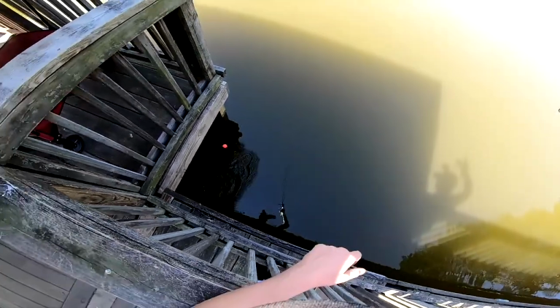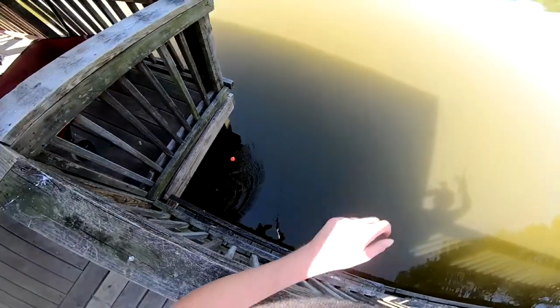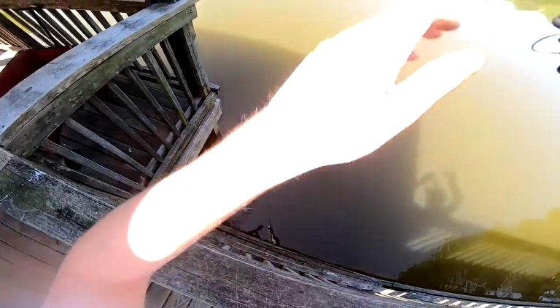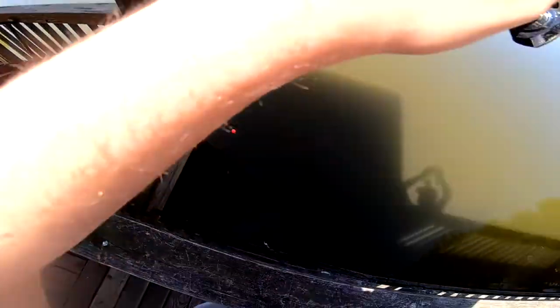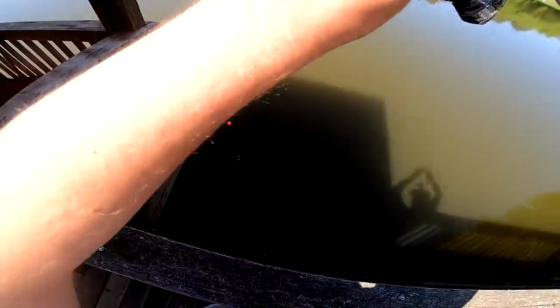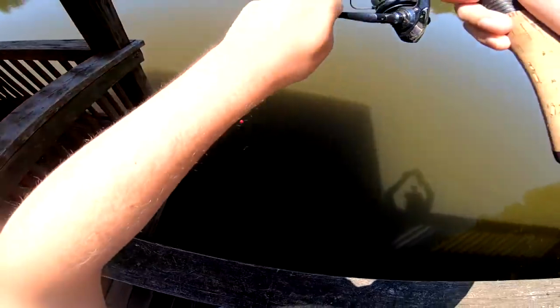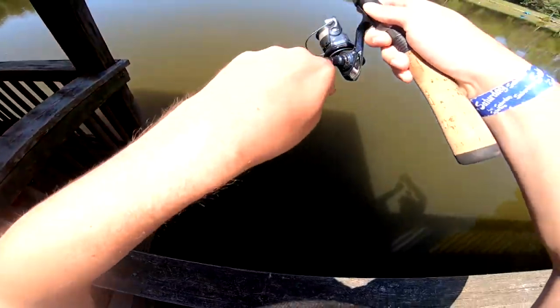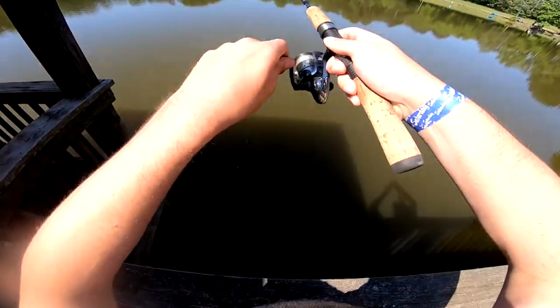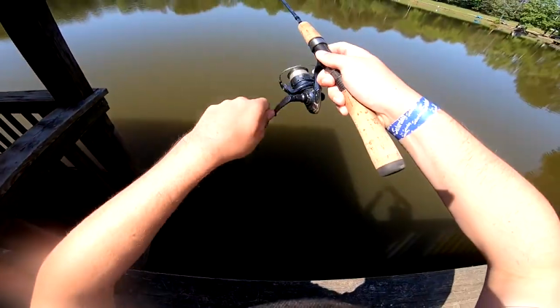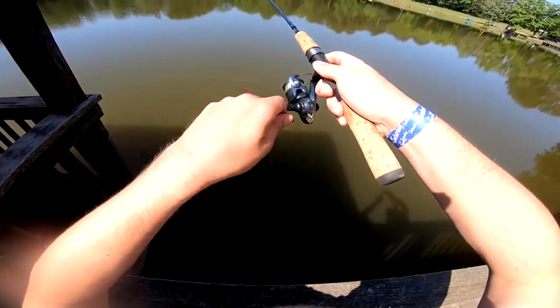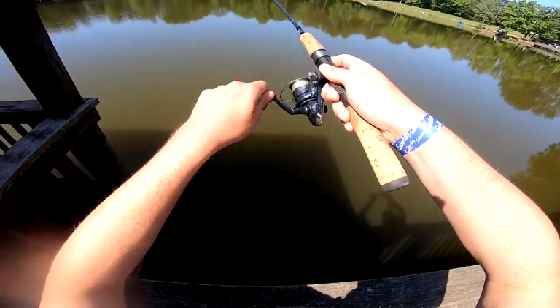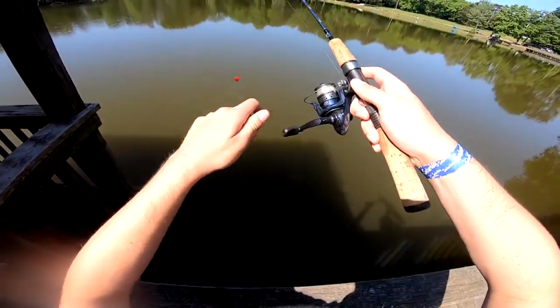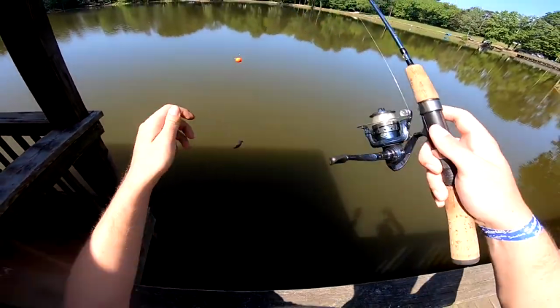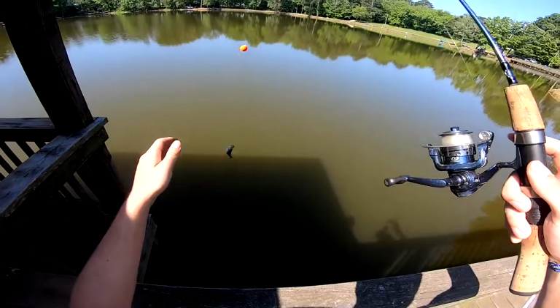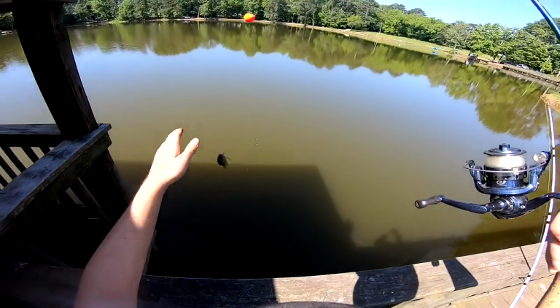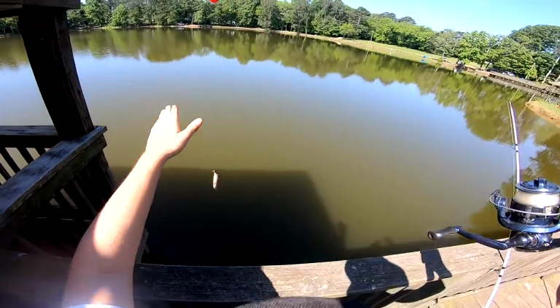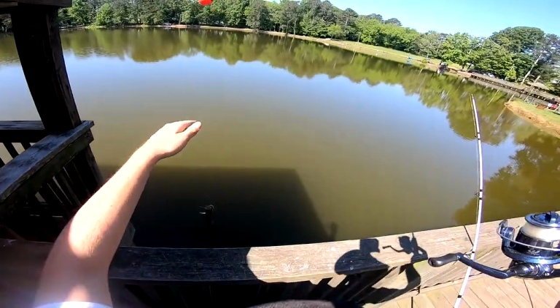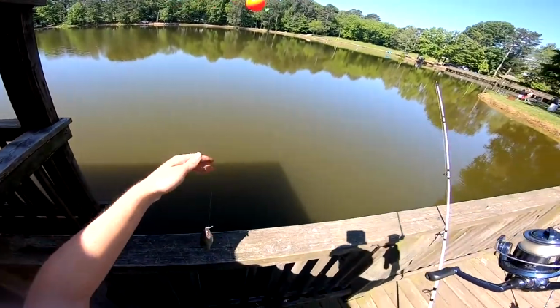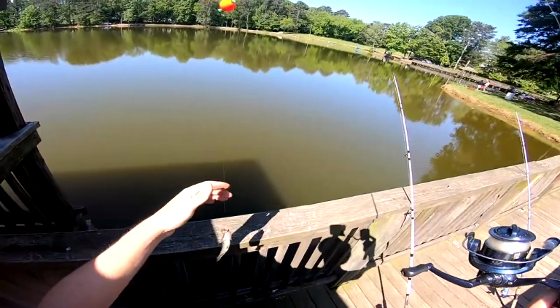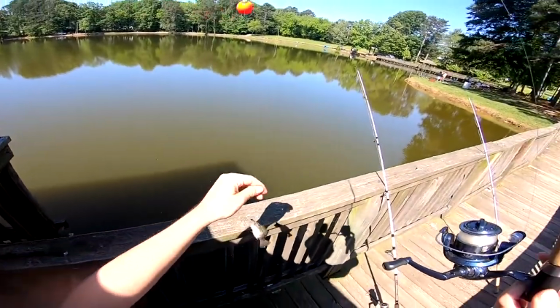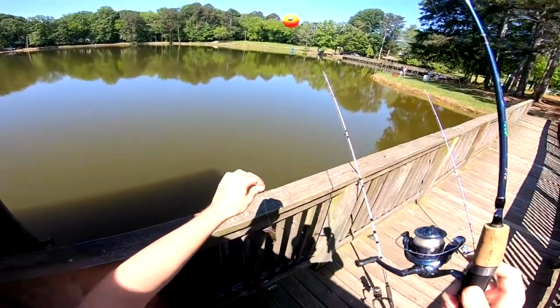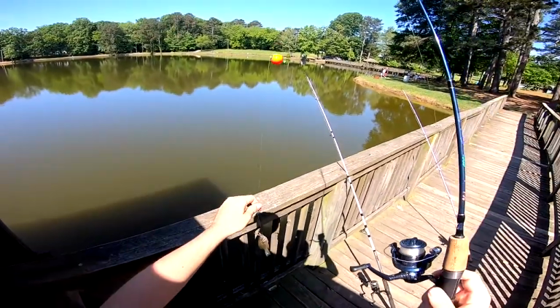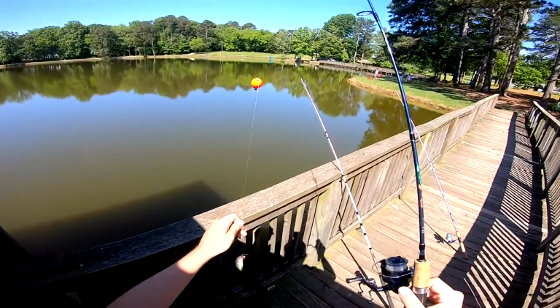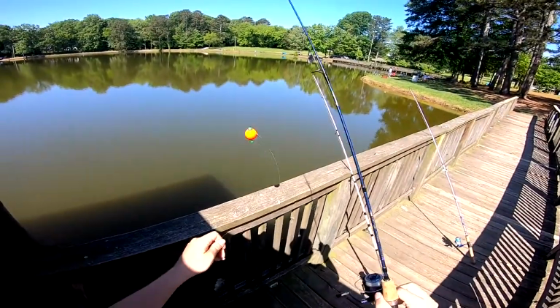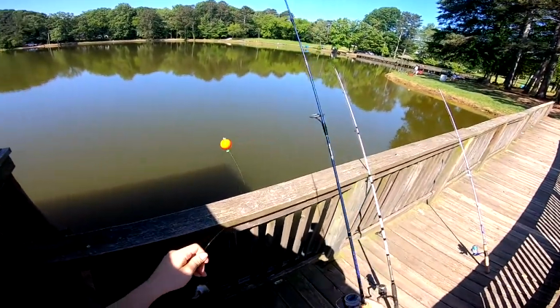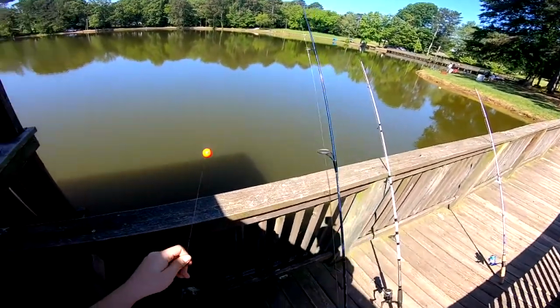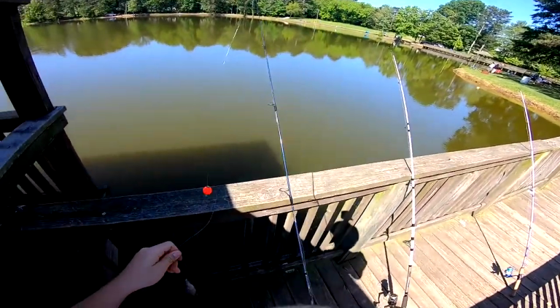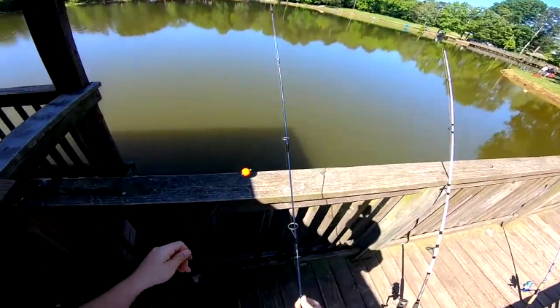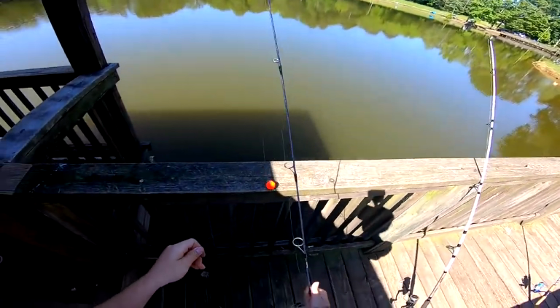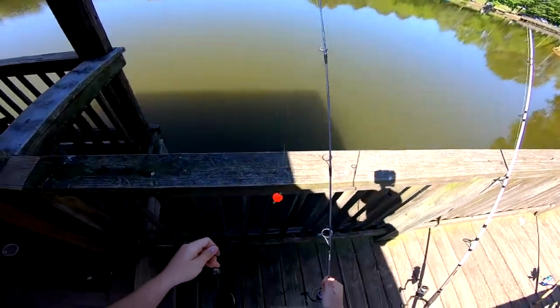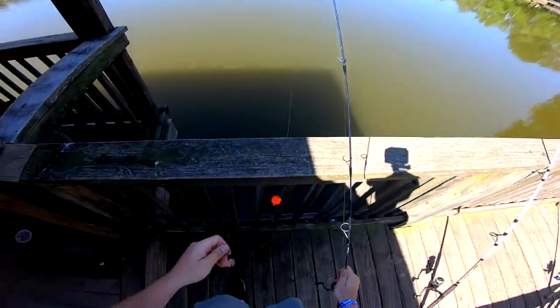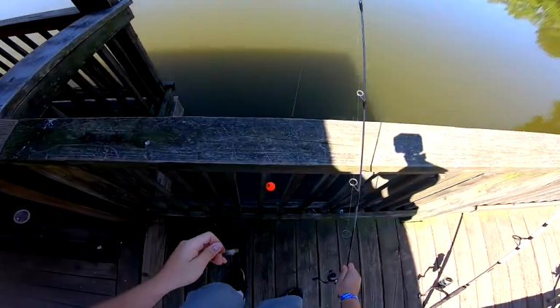Got one! There we go — first bait of the day. Just a really small panfish.